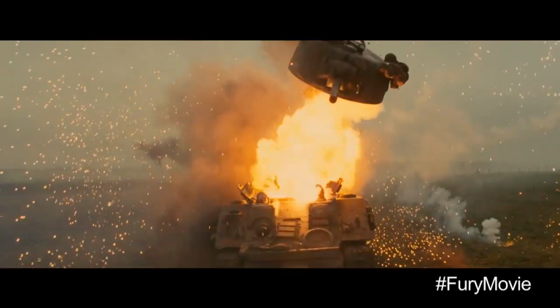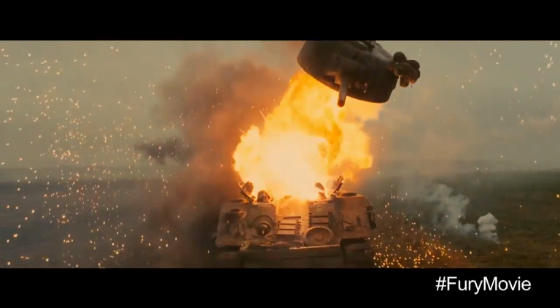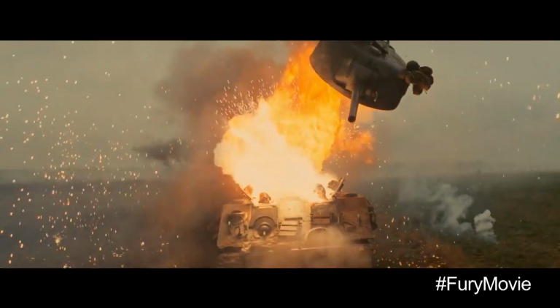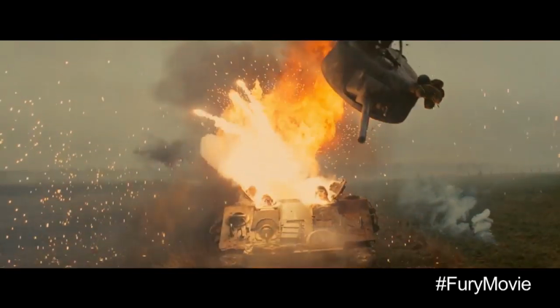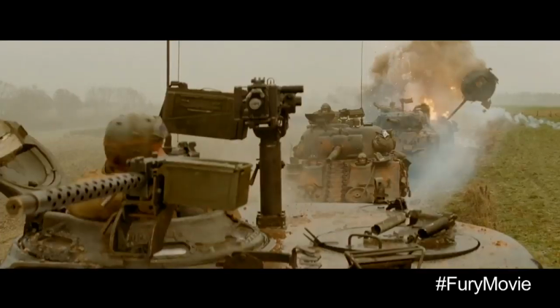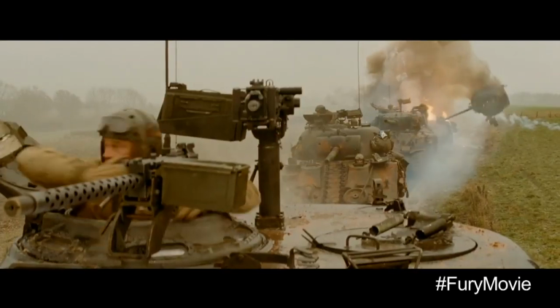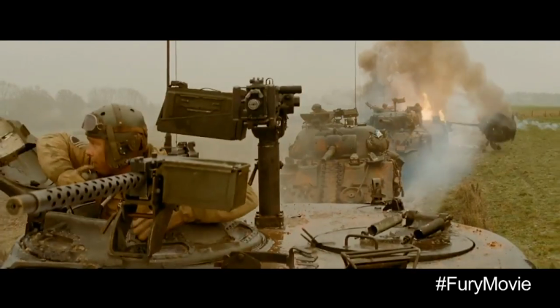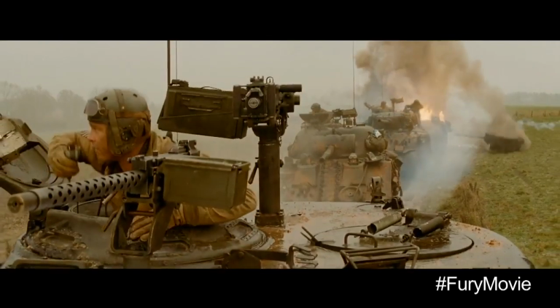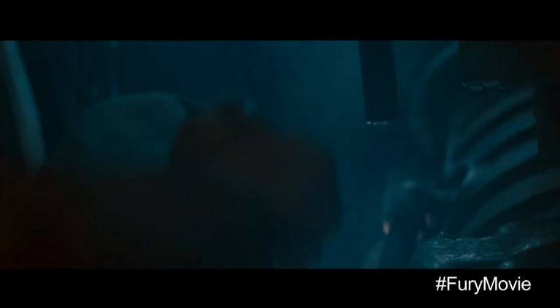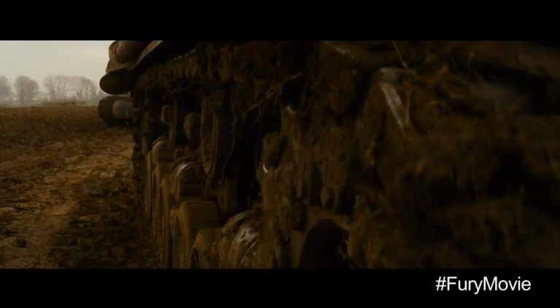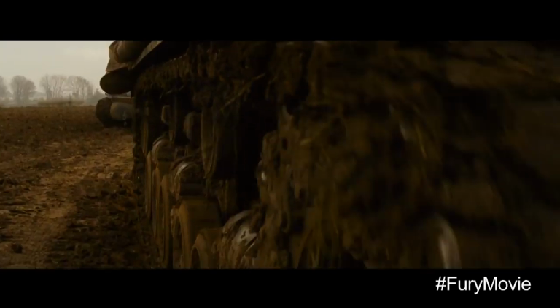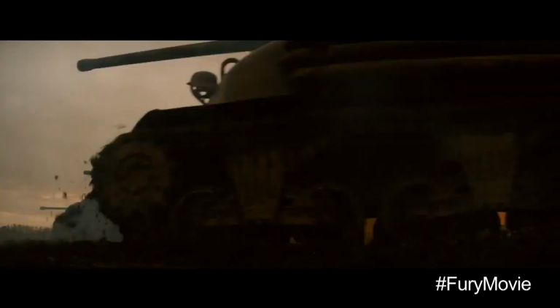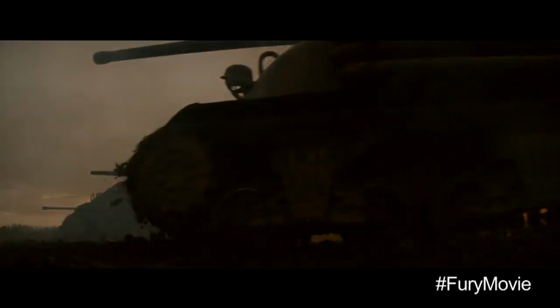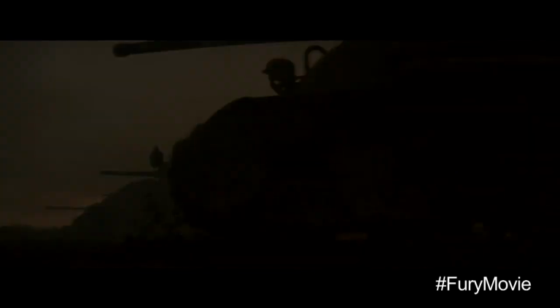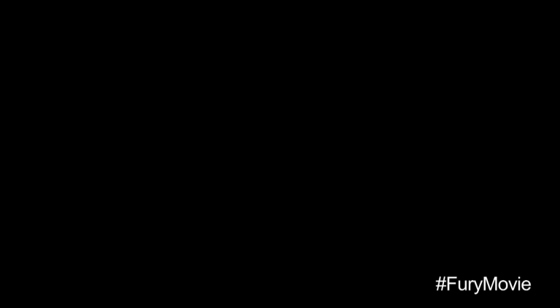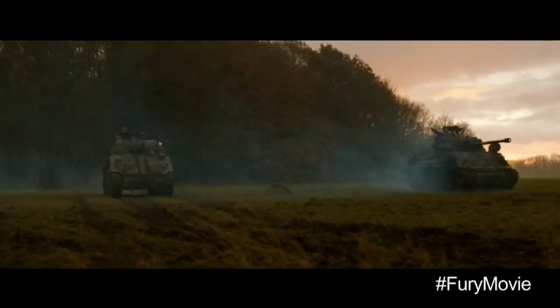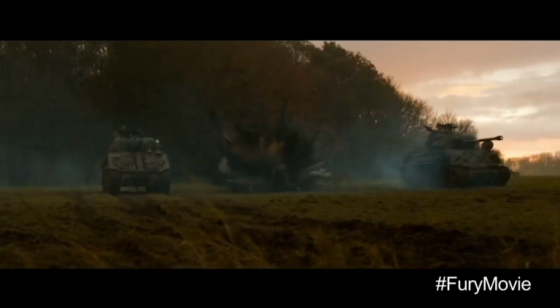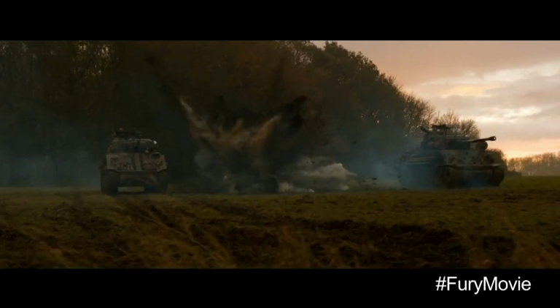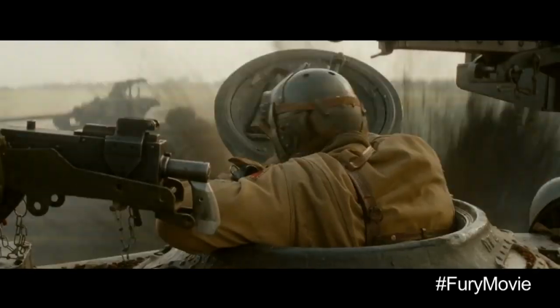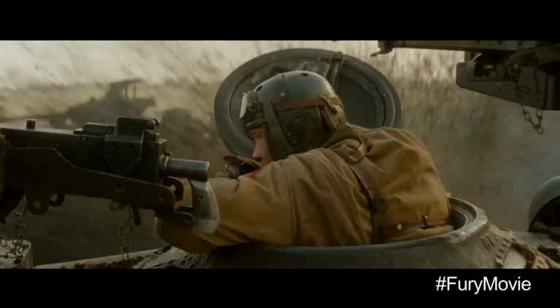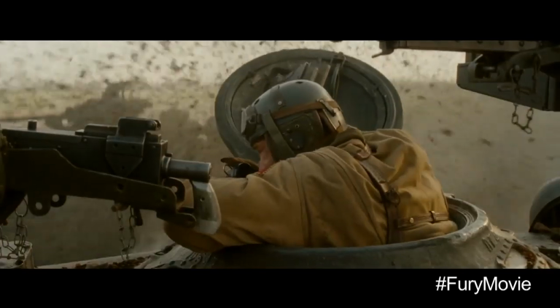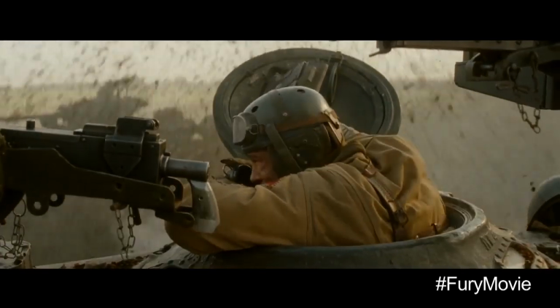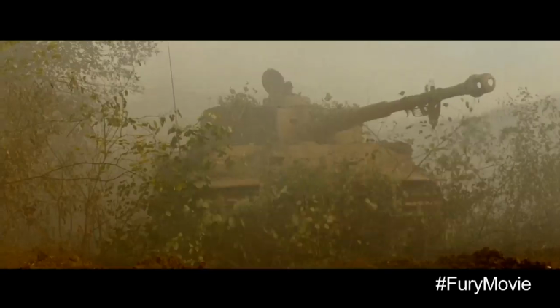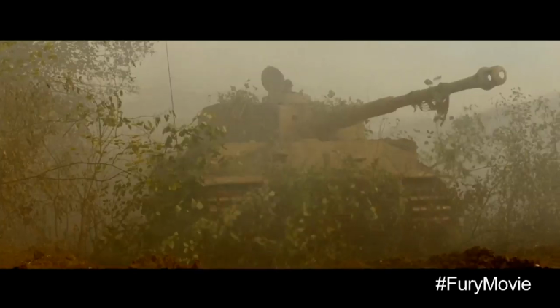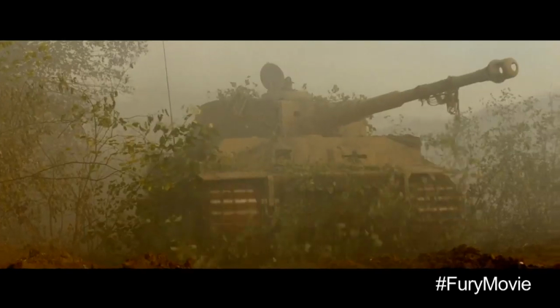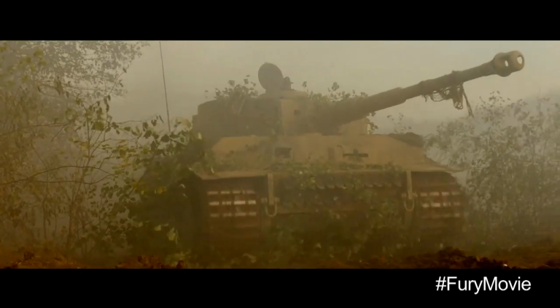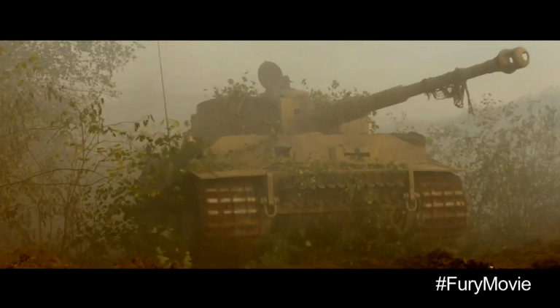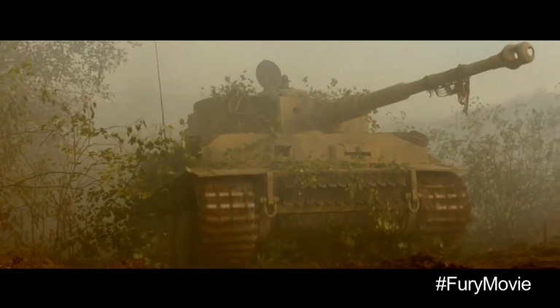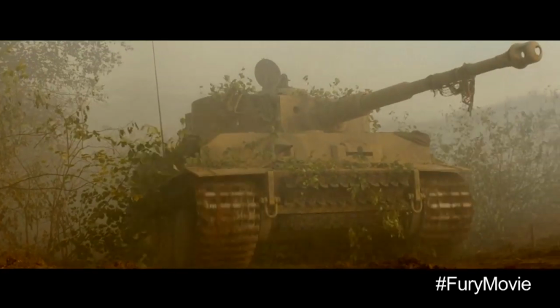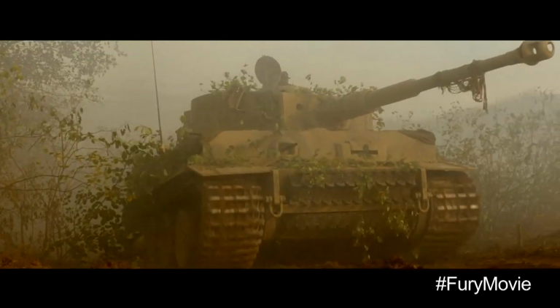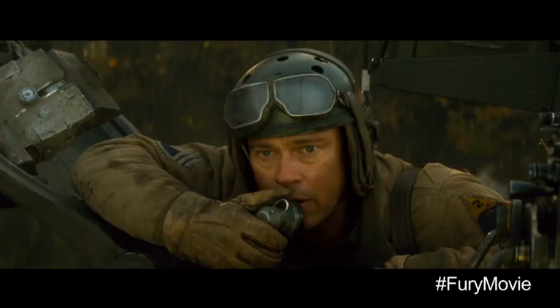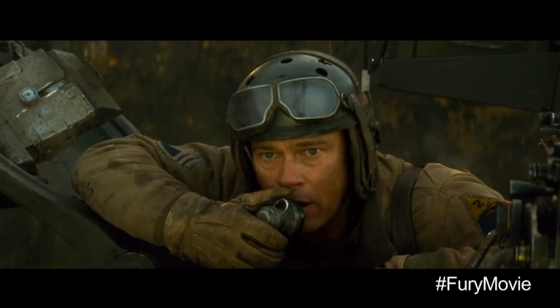Don't take it! Reverse hard left! Reverse! Let's go, let's go! It's a tiger! Let's get out of here, Don!